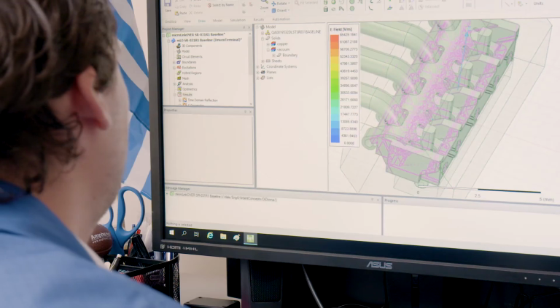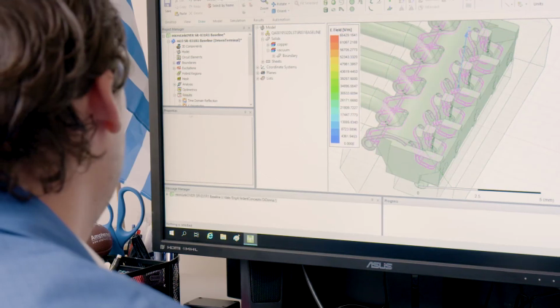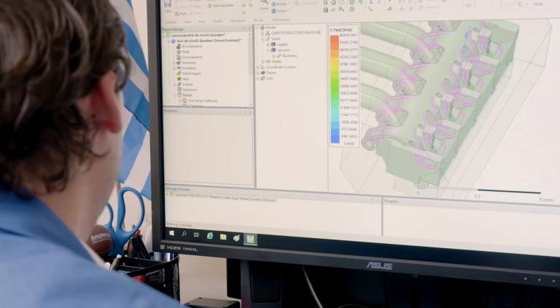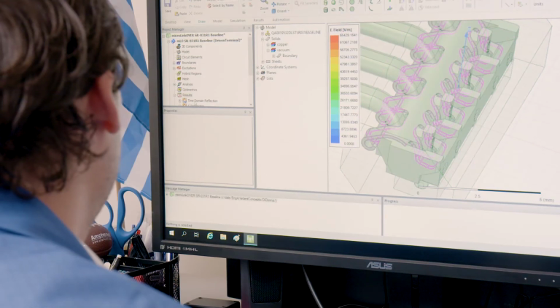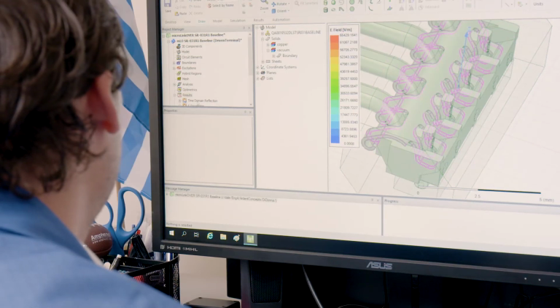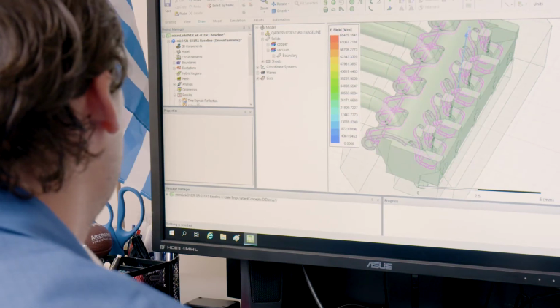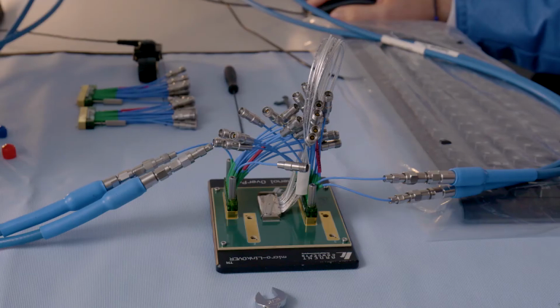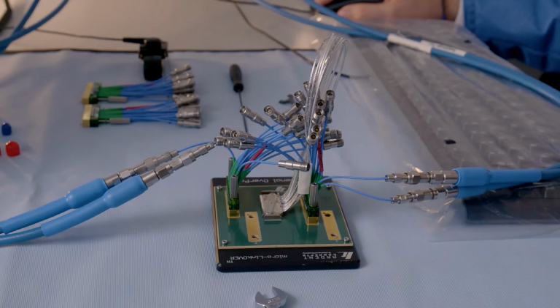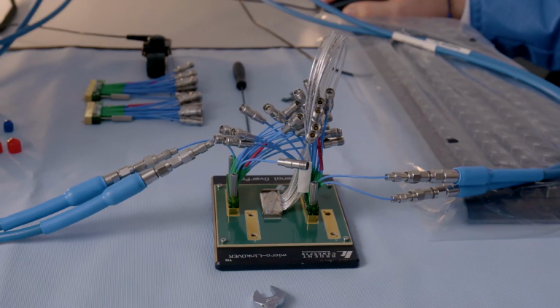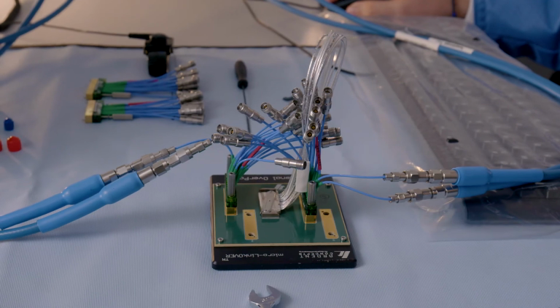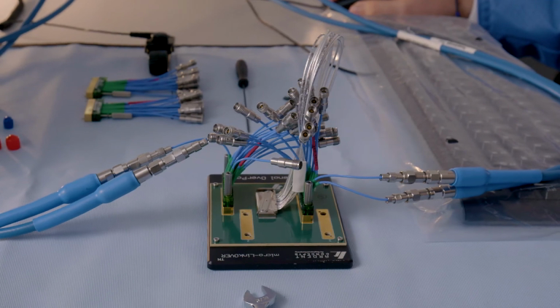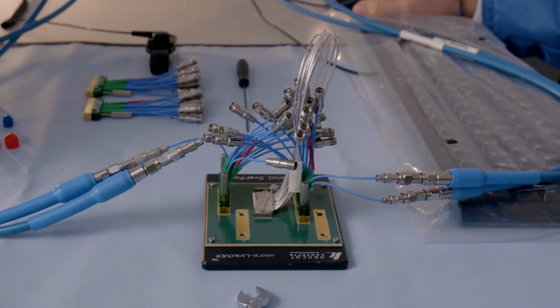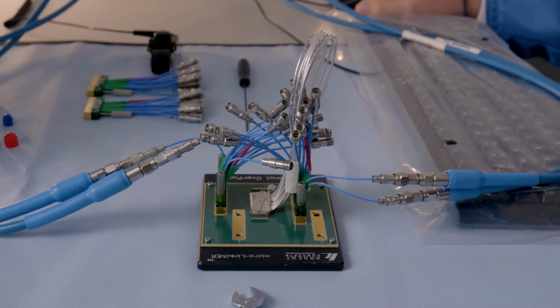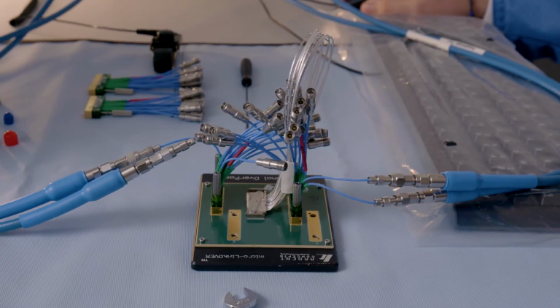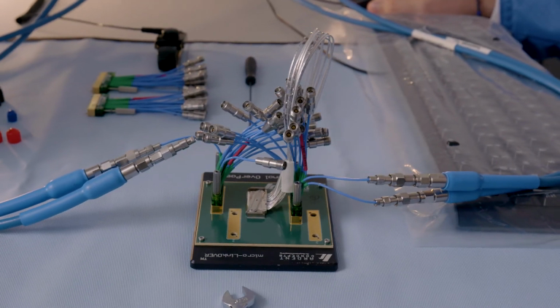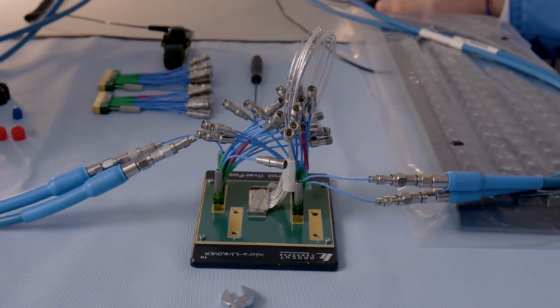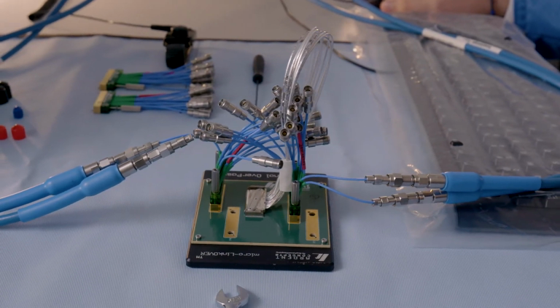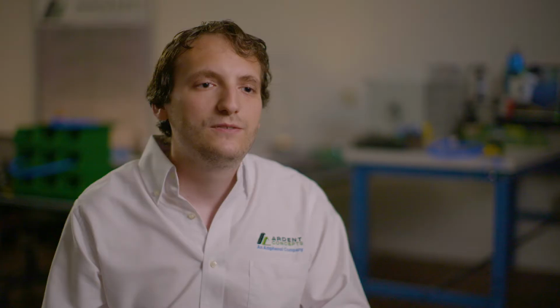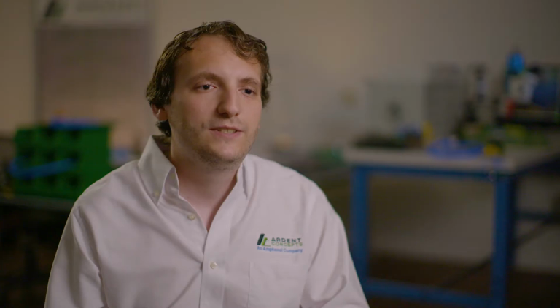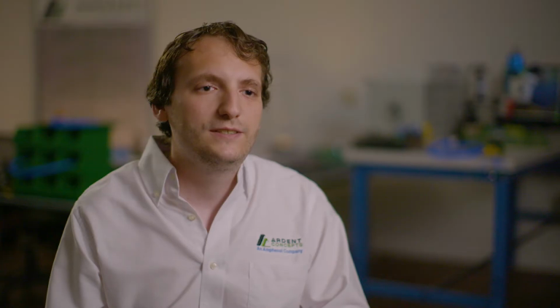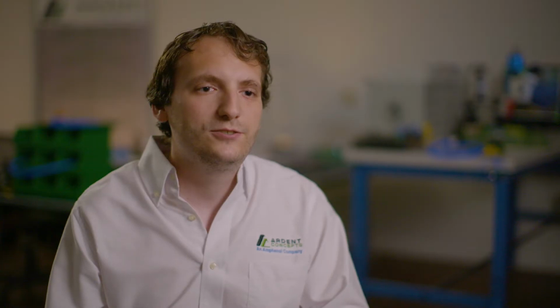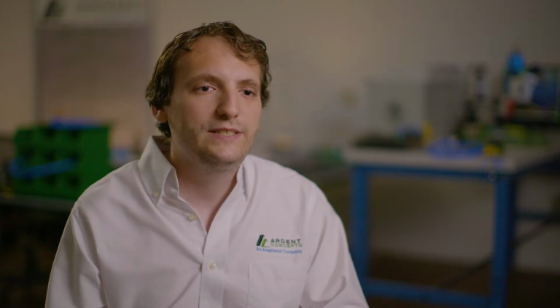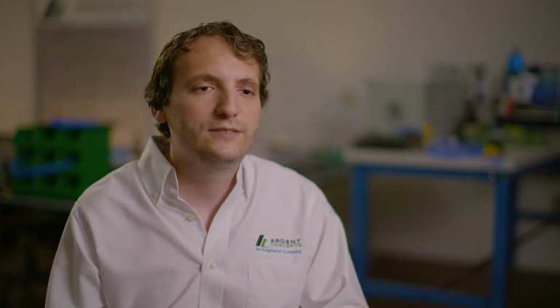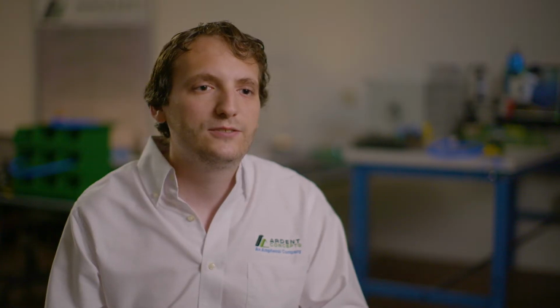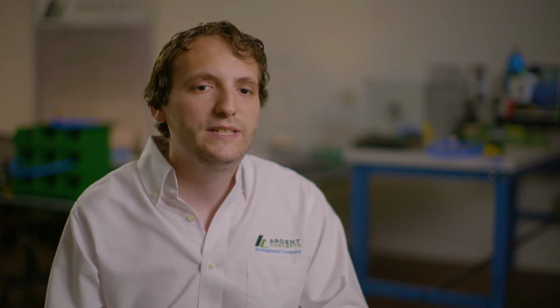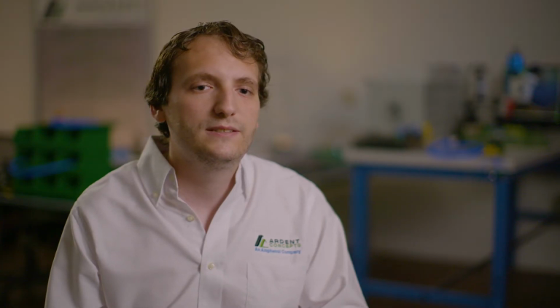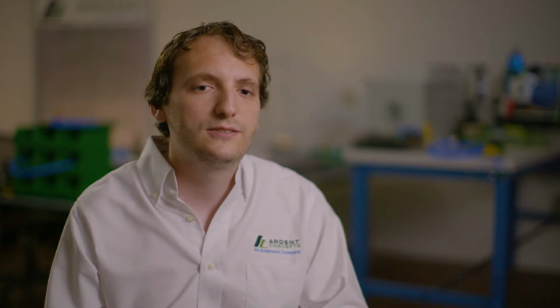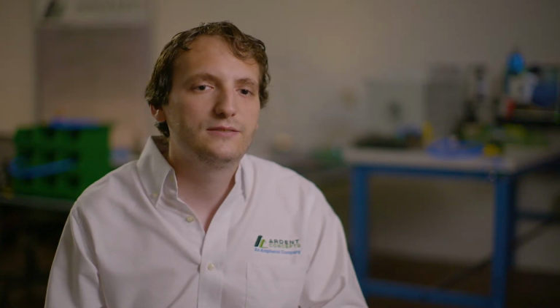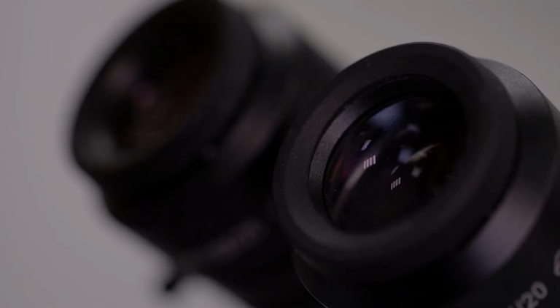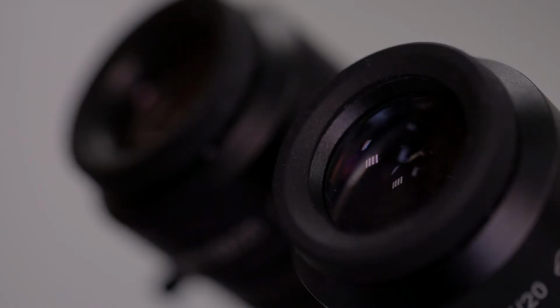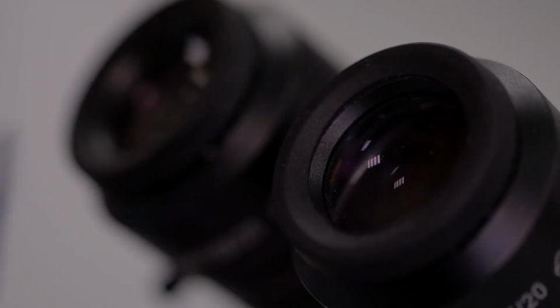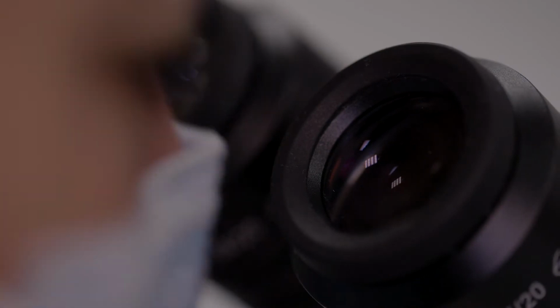We knew that with our signal integrity strength, we could solve this problem for the industry and also make this automated as well.